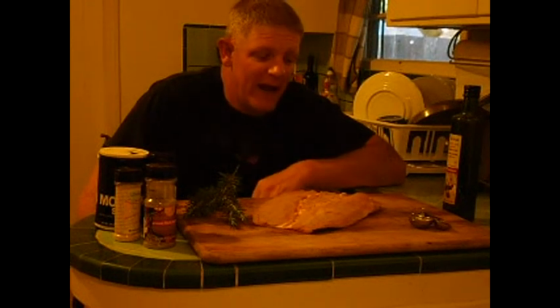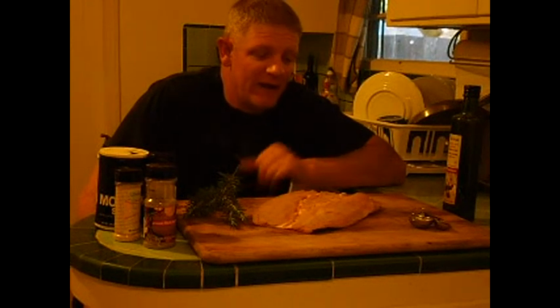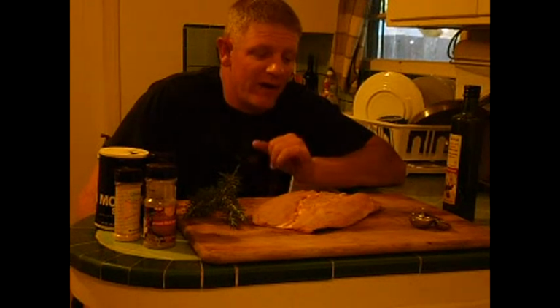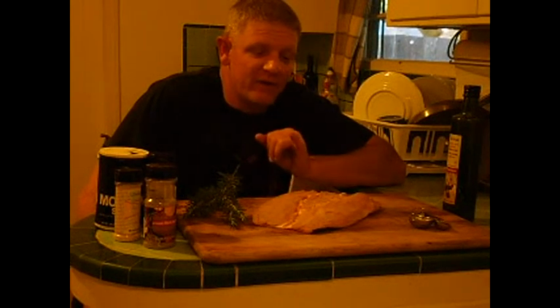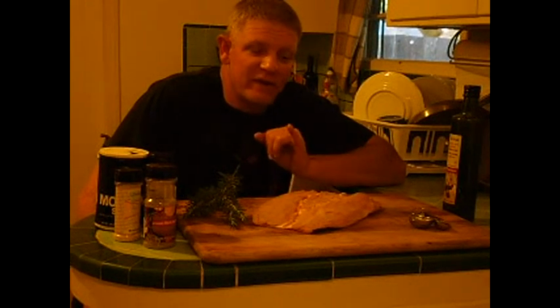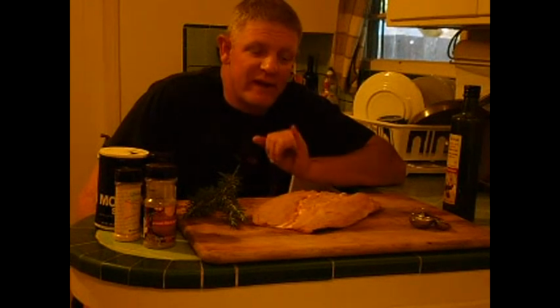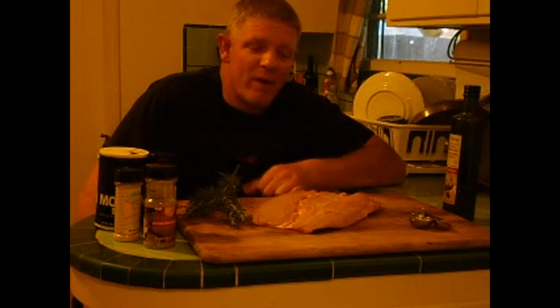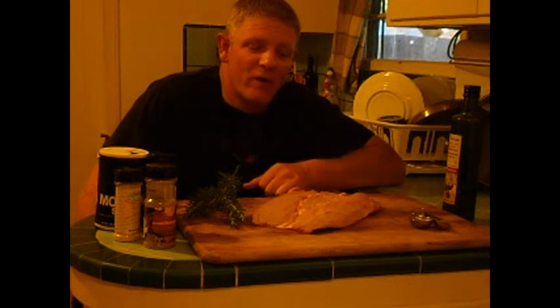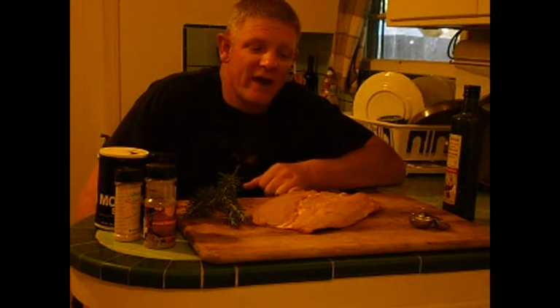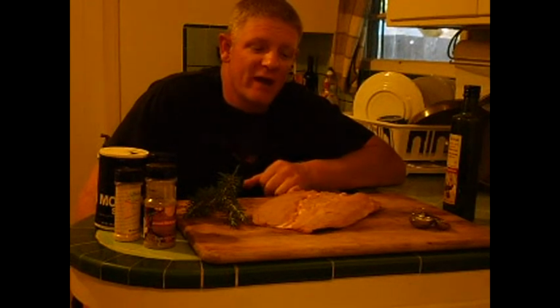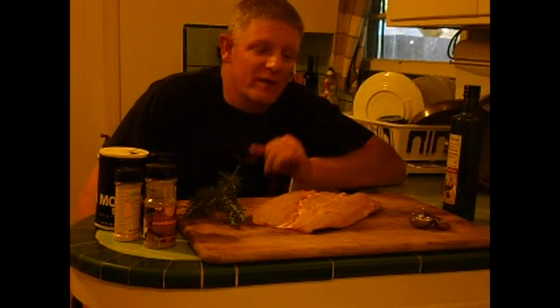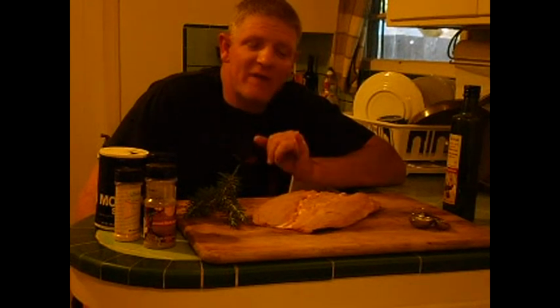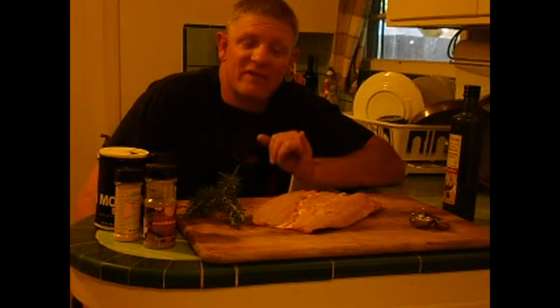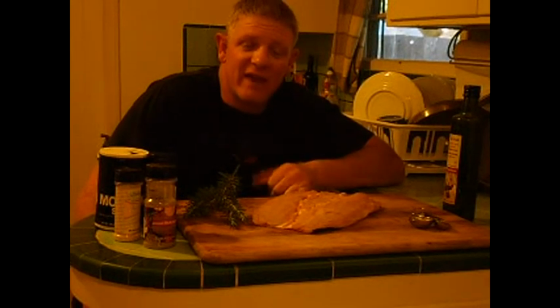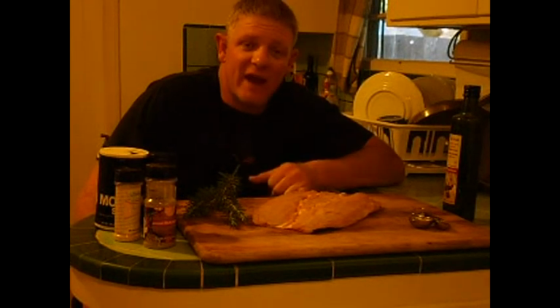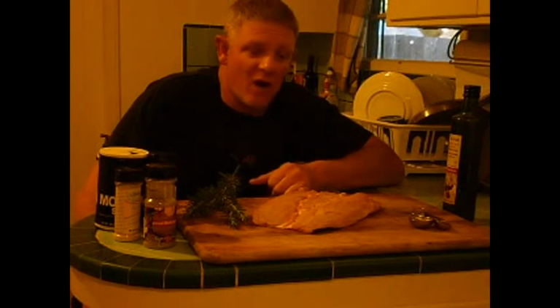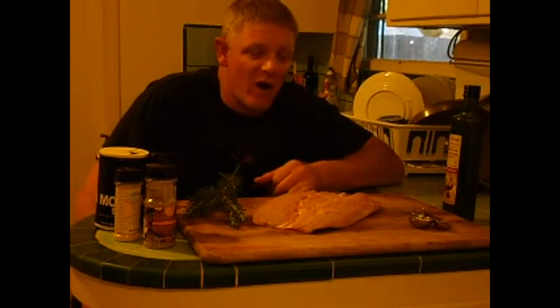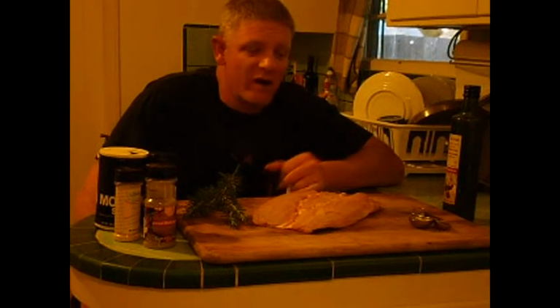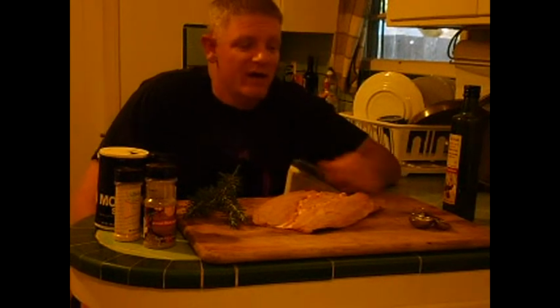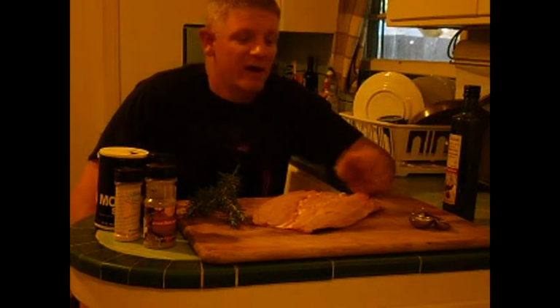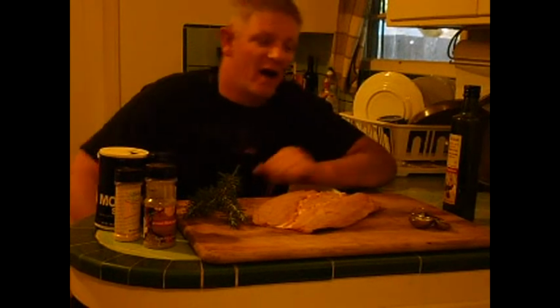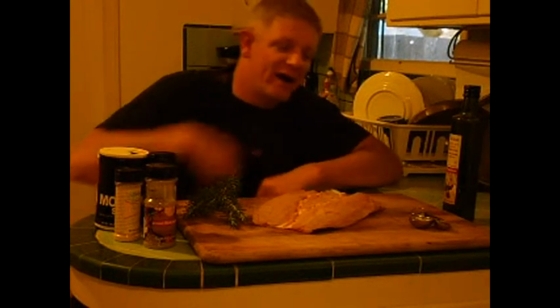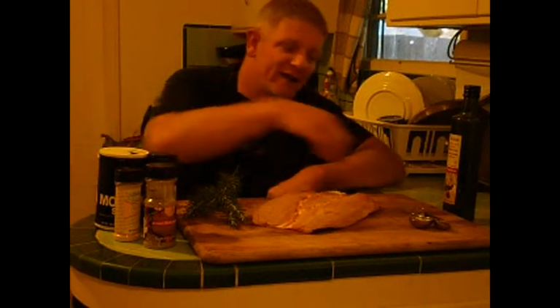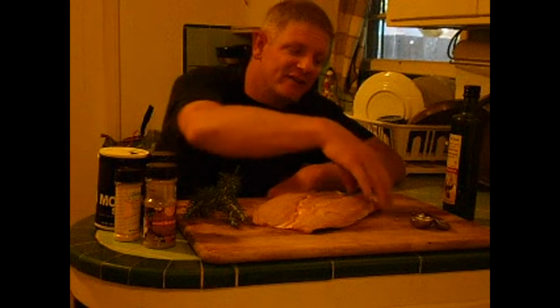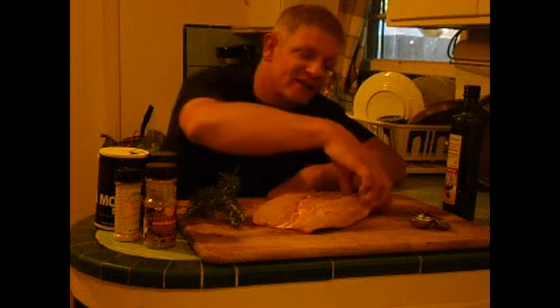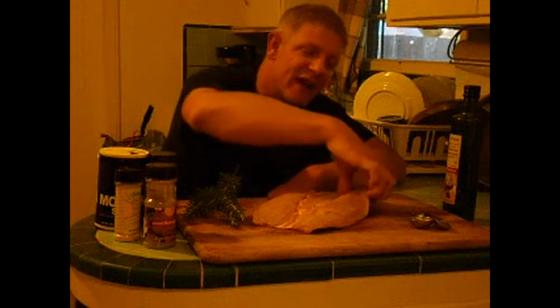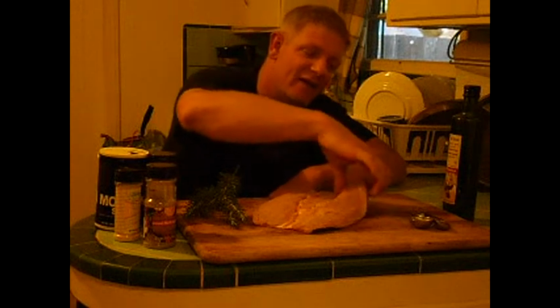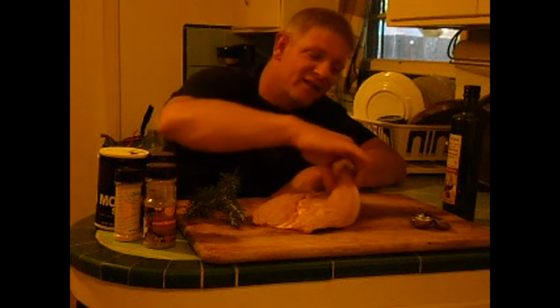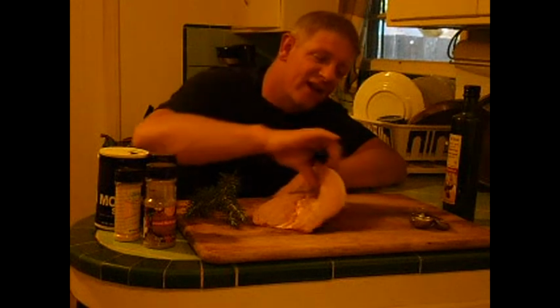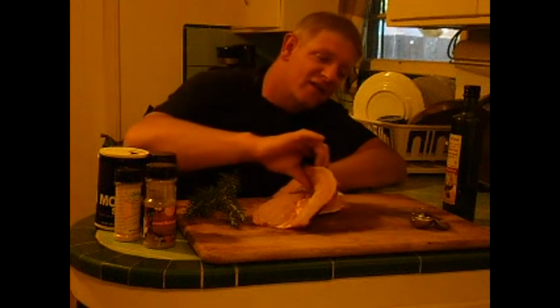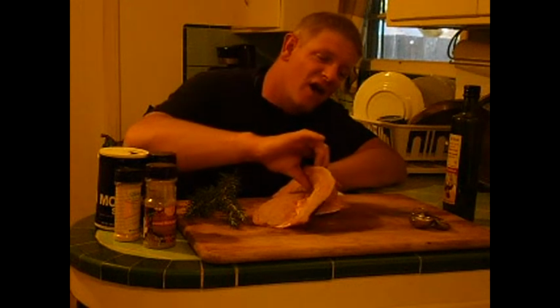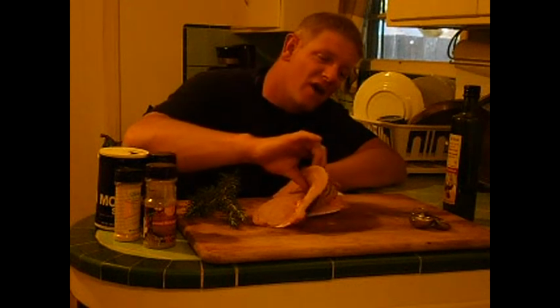Anyways, we deboned it, we left the skin on, and as you can see now the skin's on.